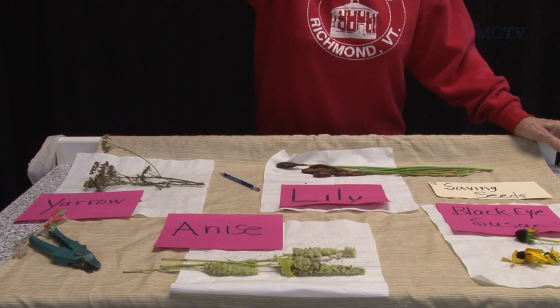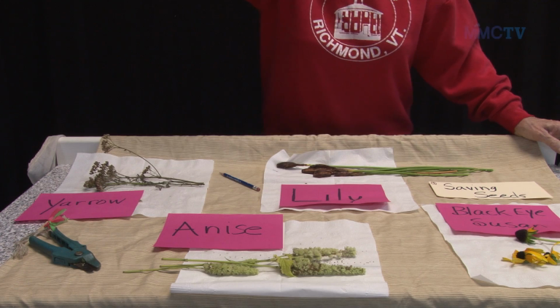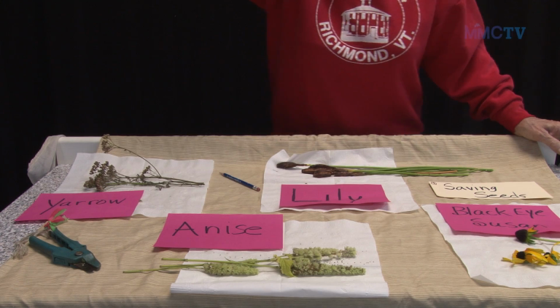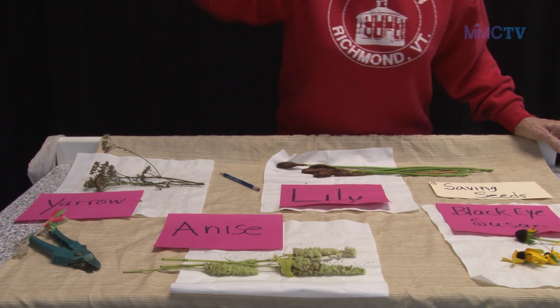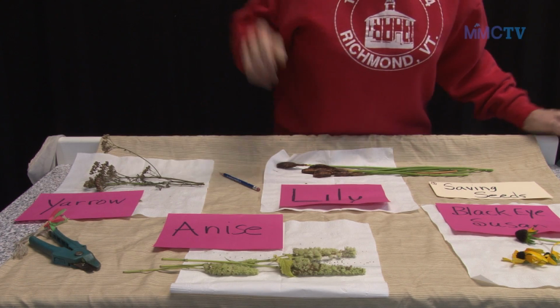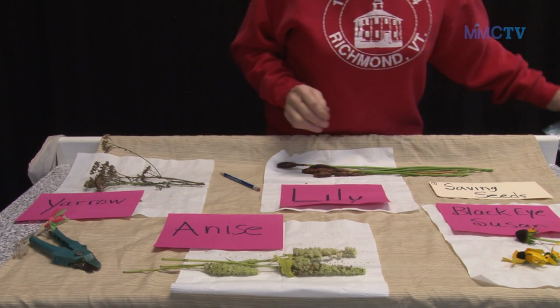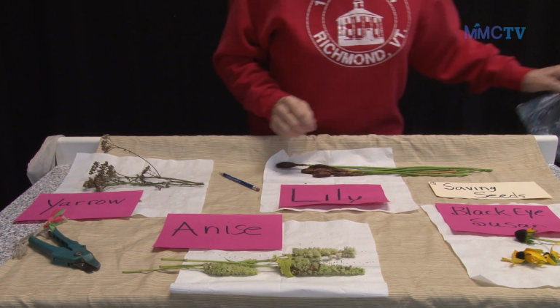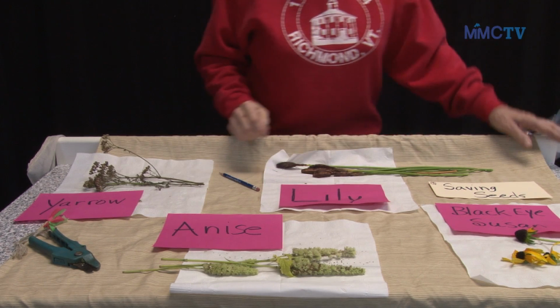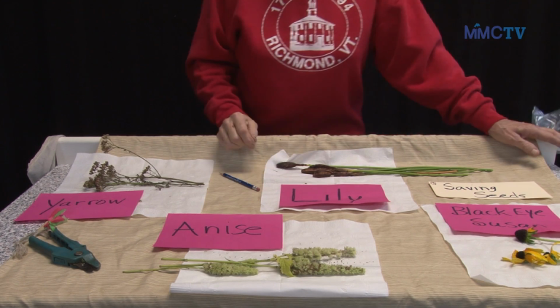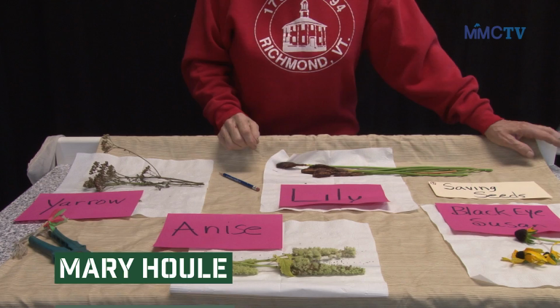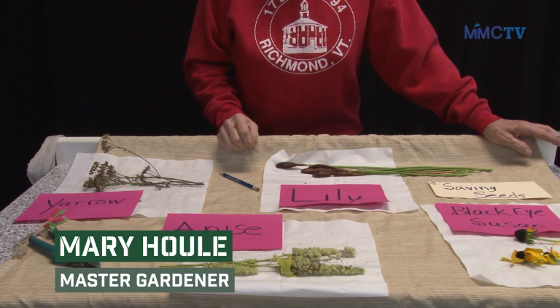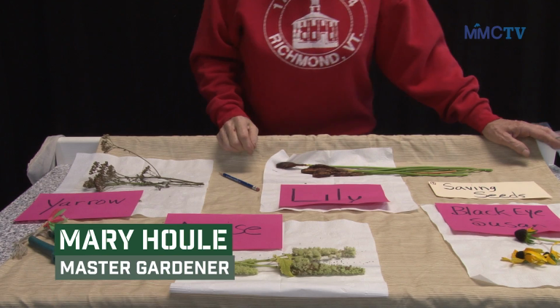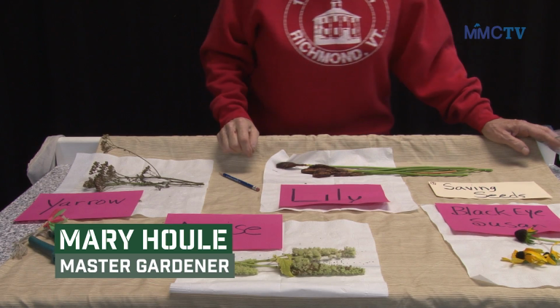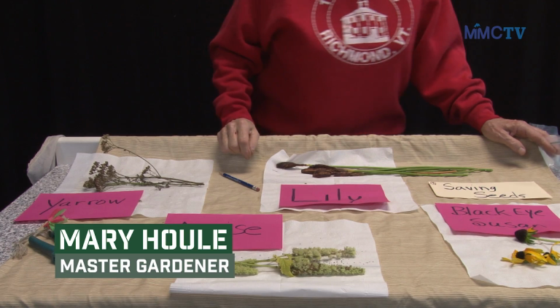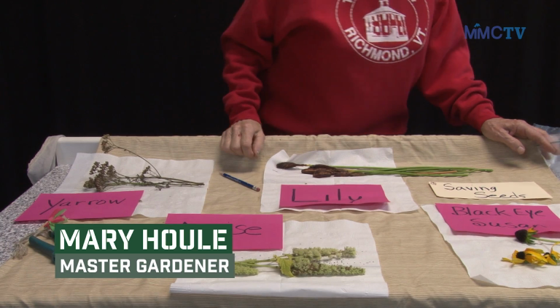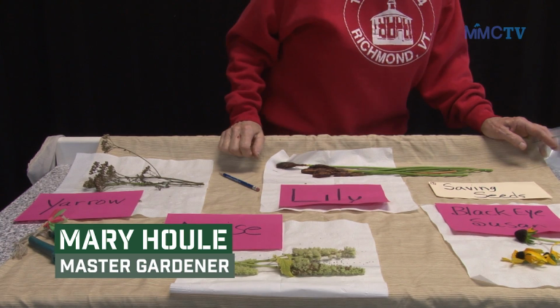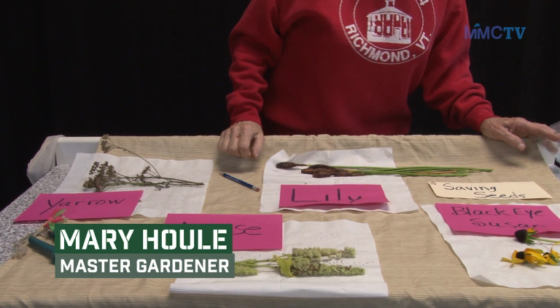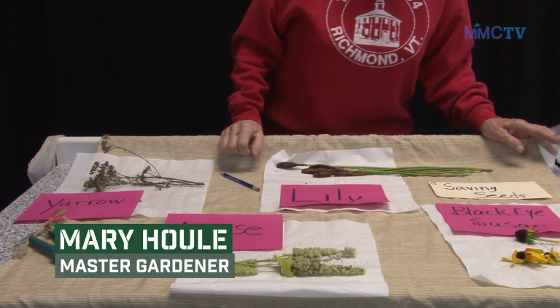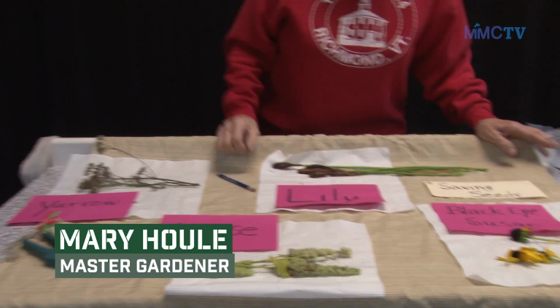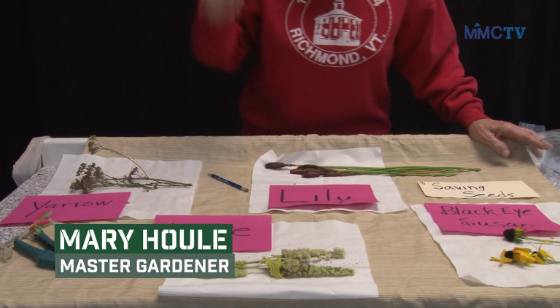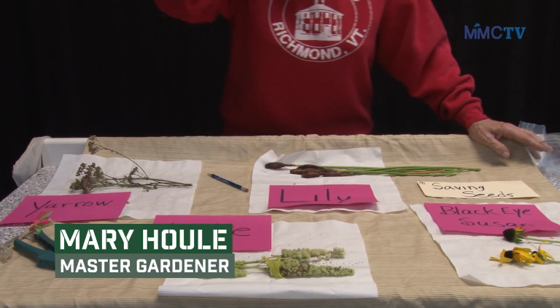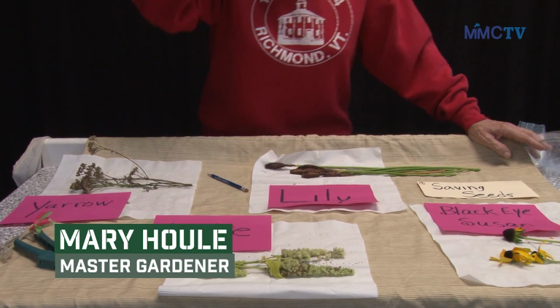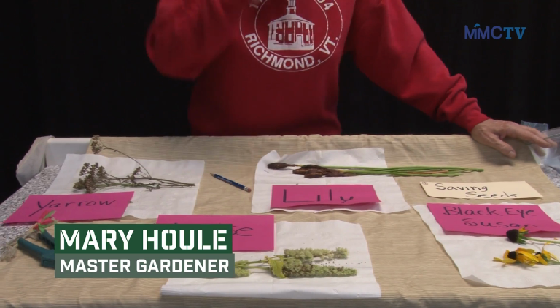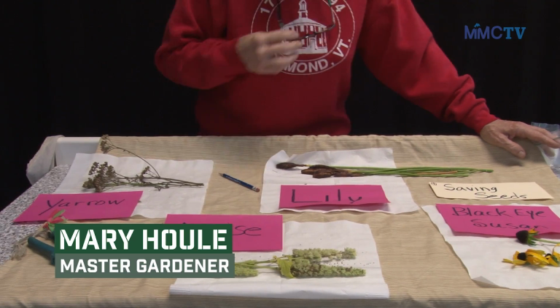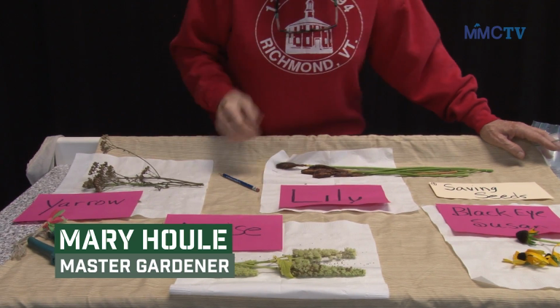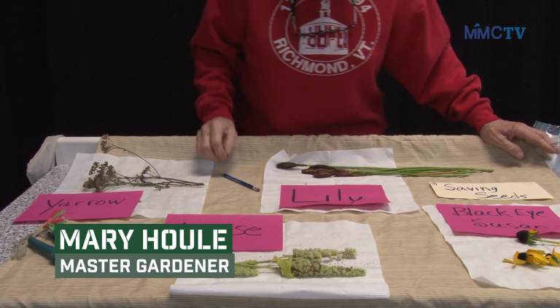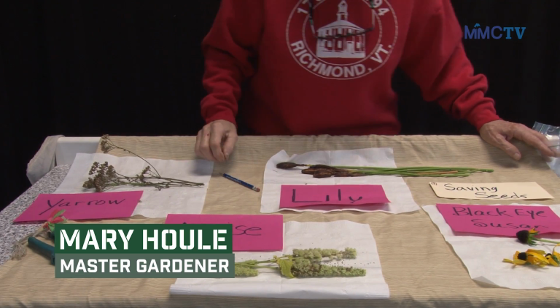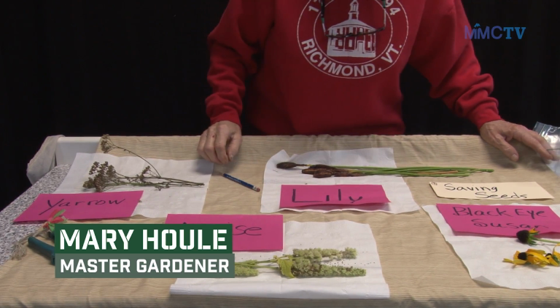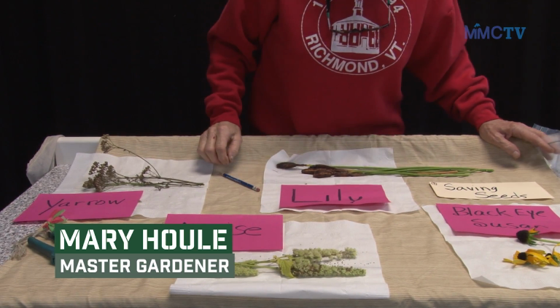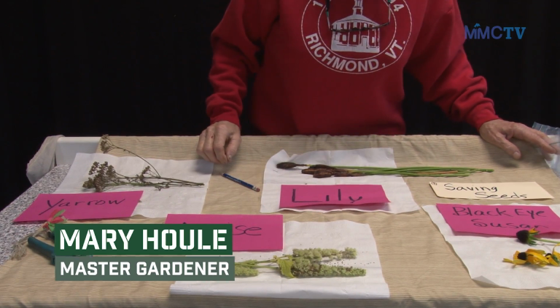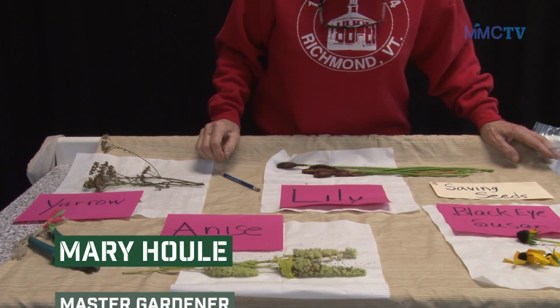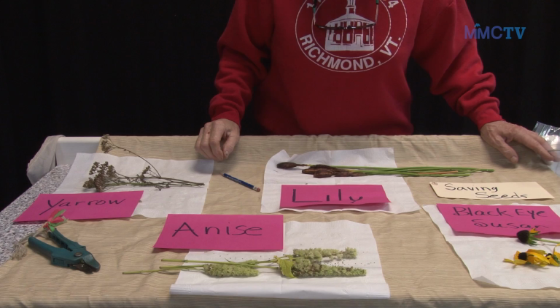Hi there, my name is Mary Hull. We're gardening from Richmond, Vermont. Let's get started. Today we're going to talk about saving seeds.